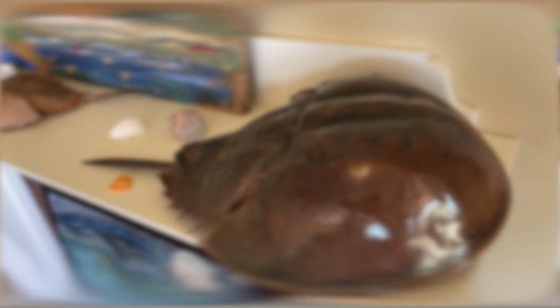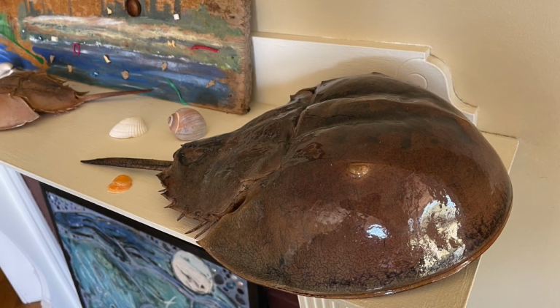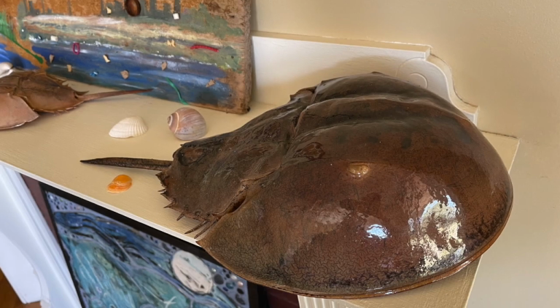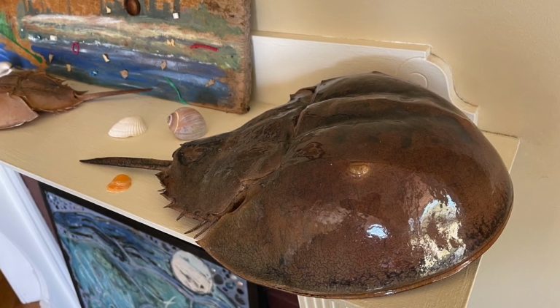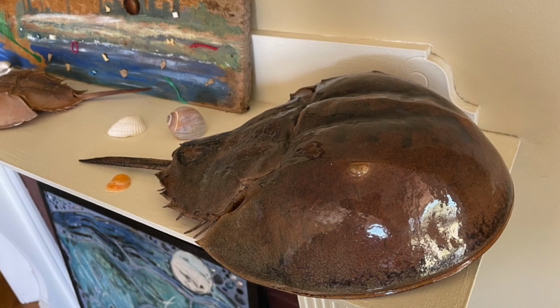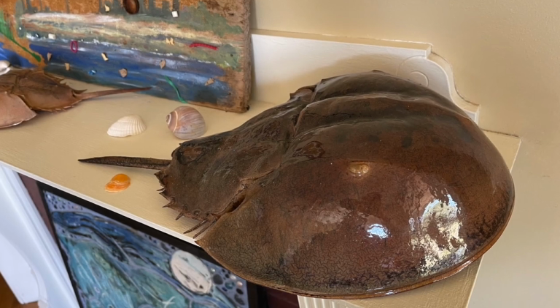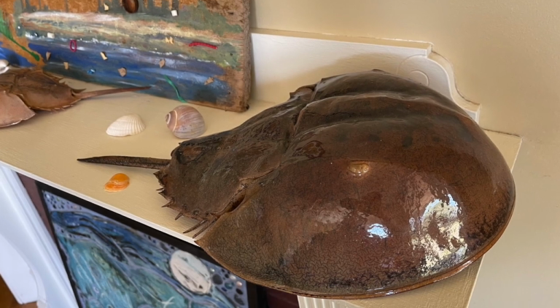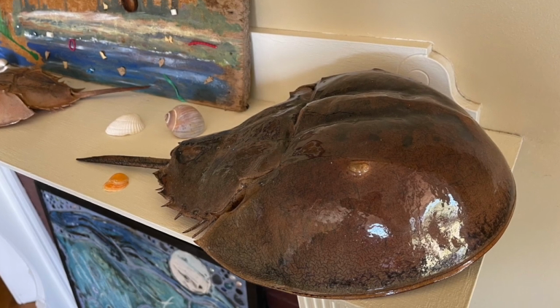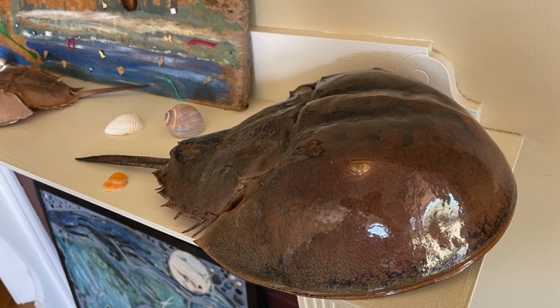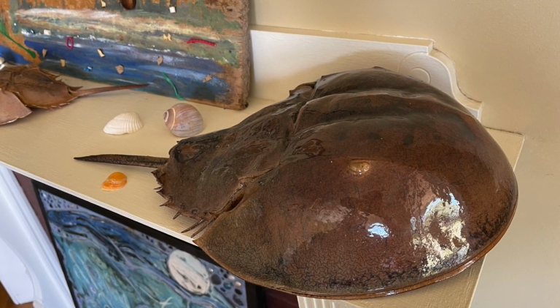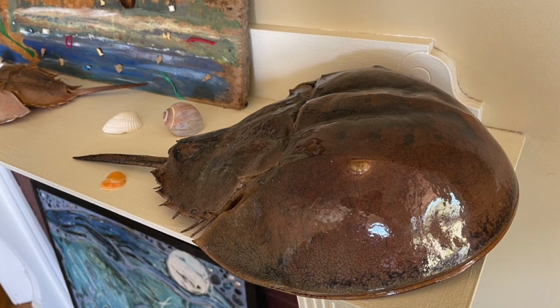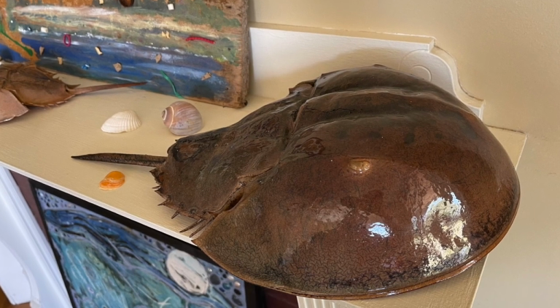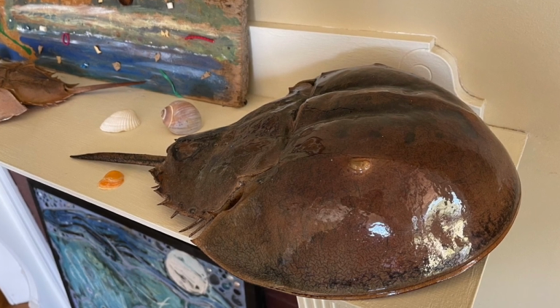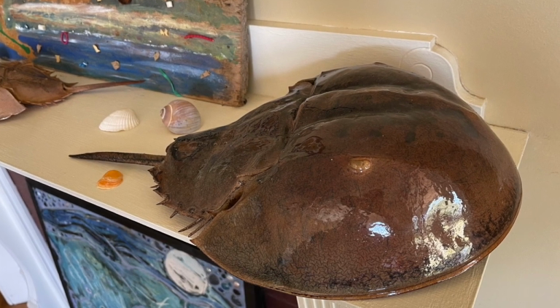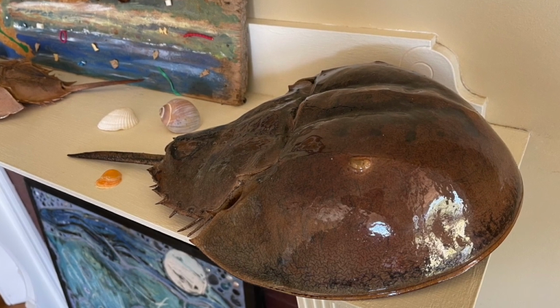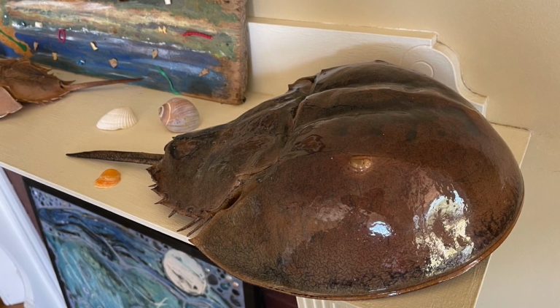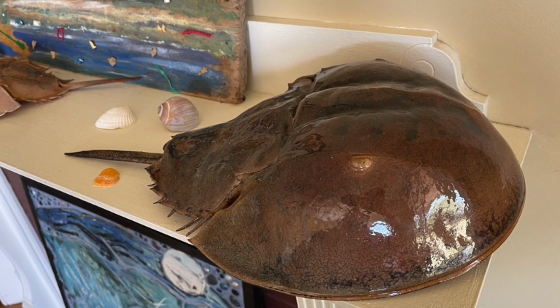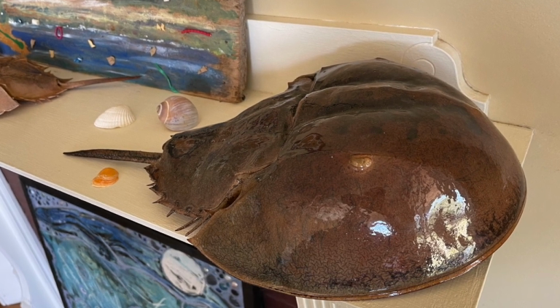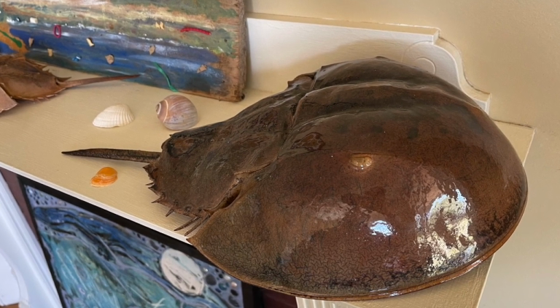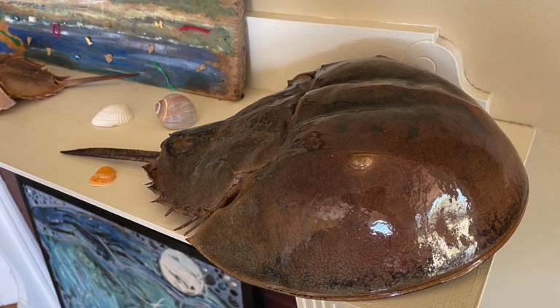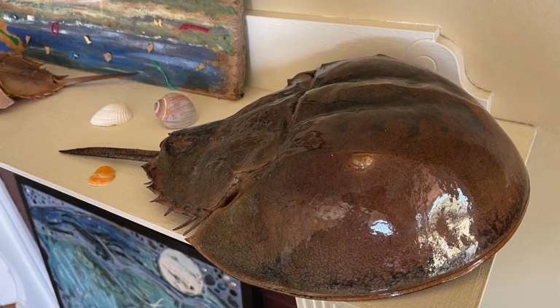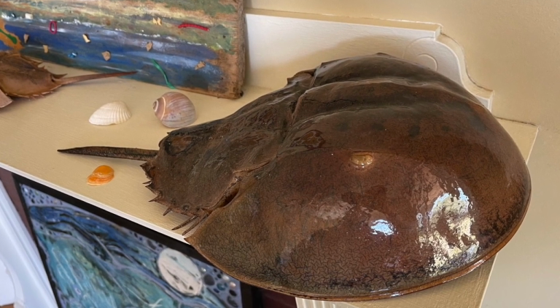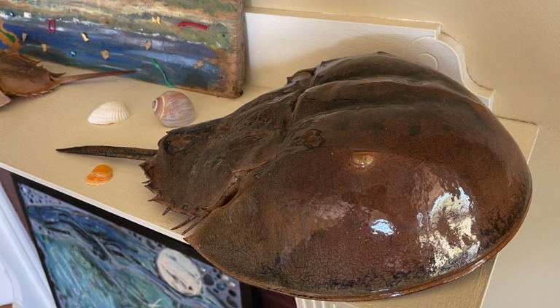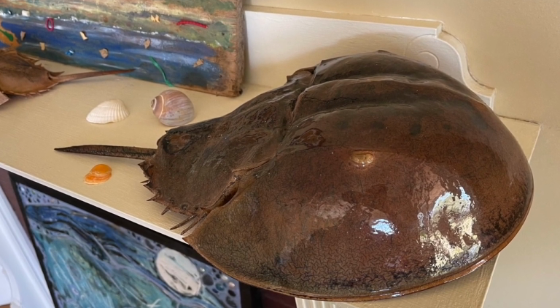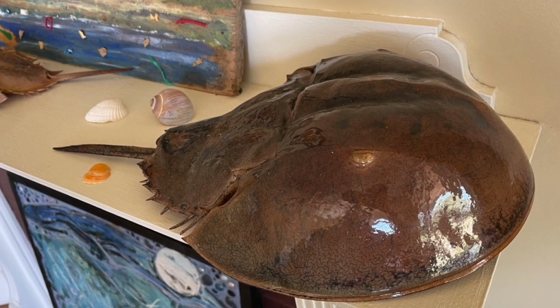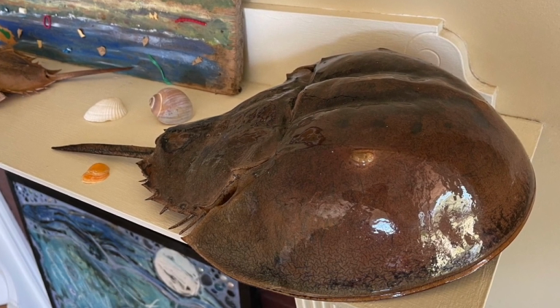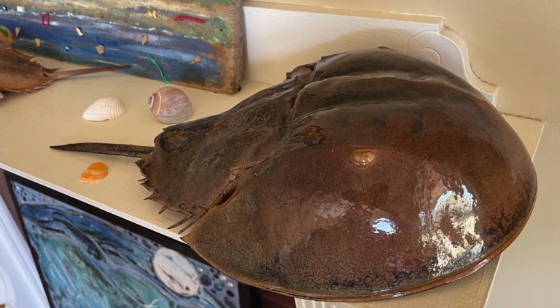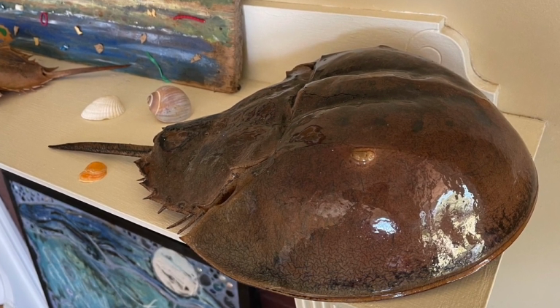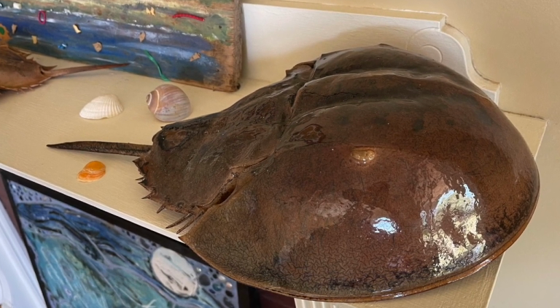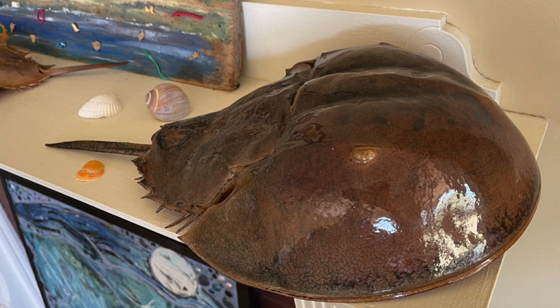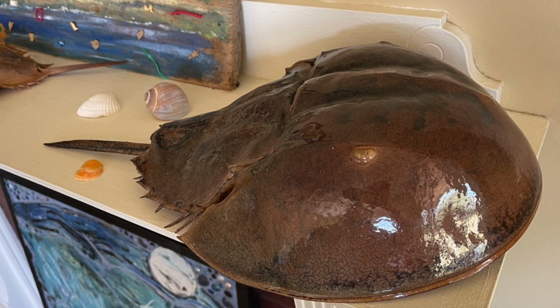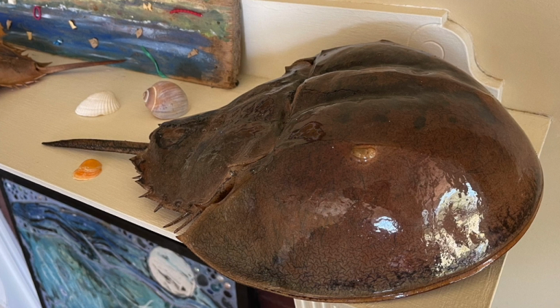The horseshoe crab's hard outer shell is also an adaptation. It protects its body from the harsh external environment, such as waves.